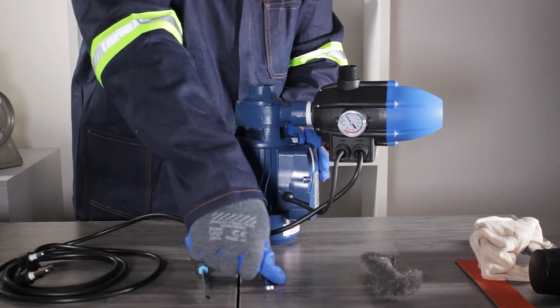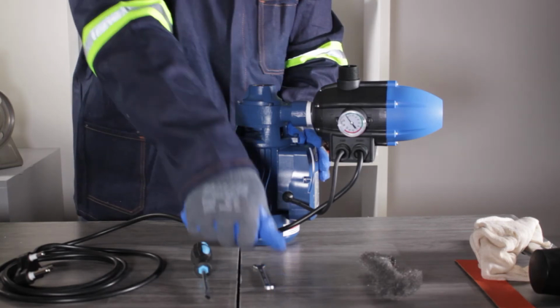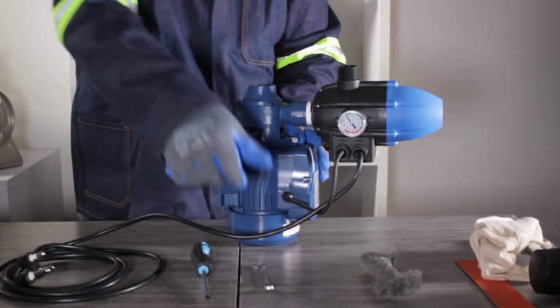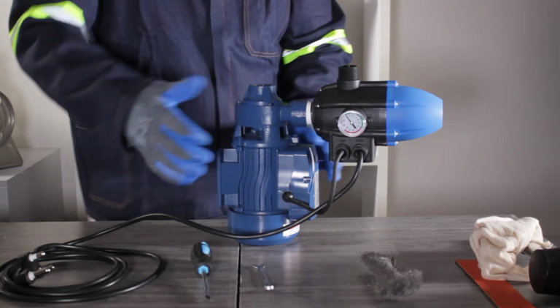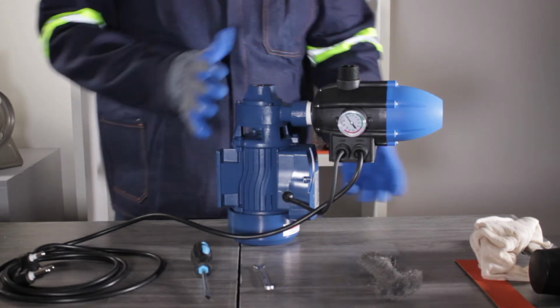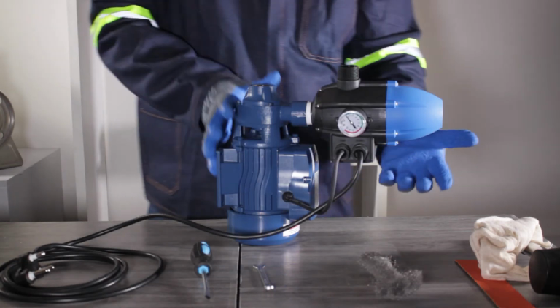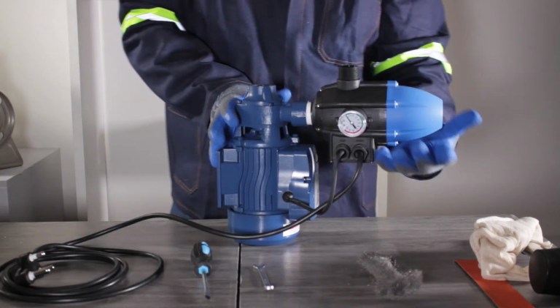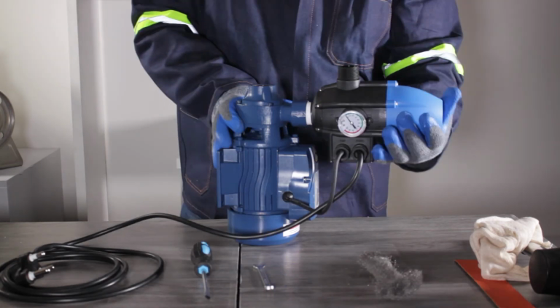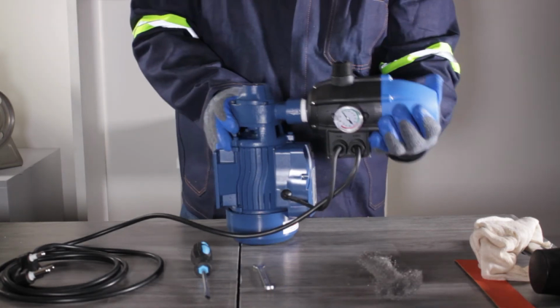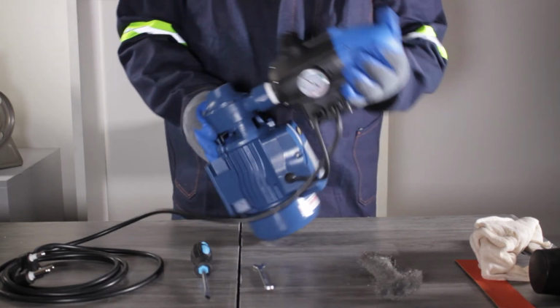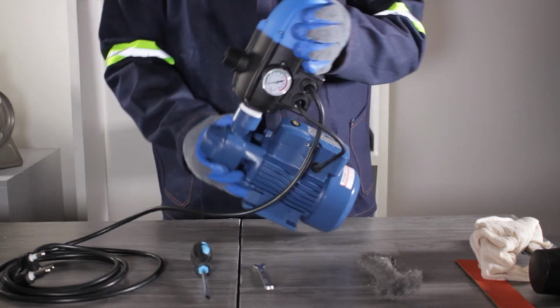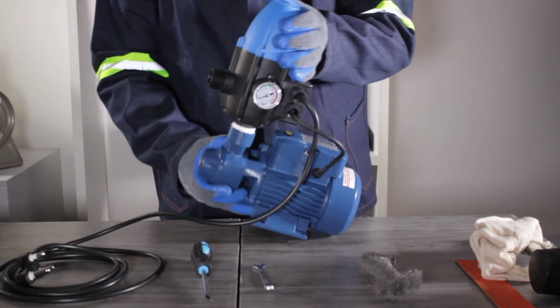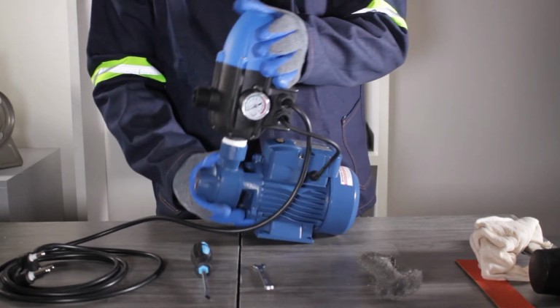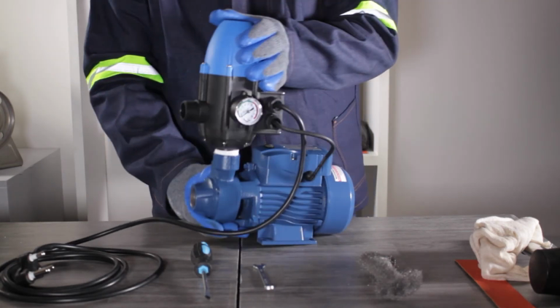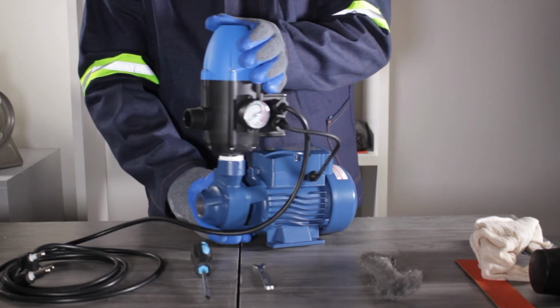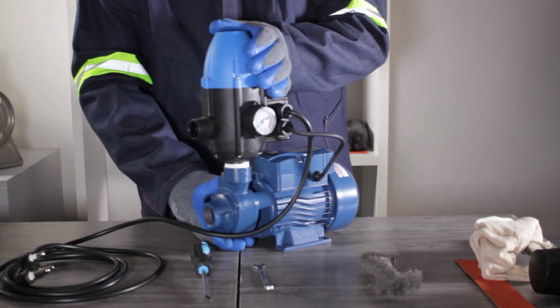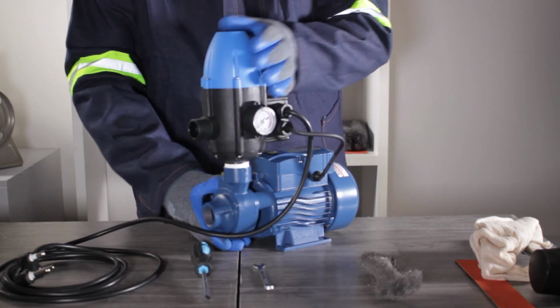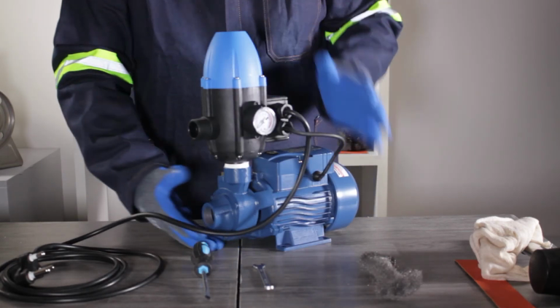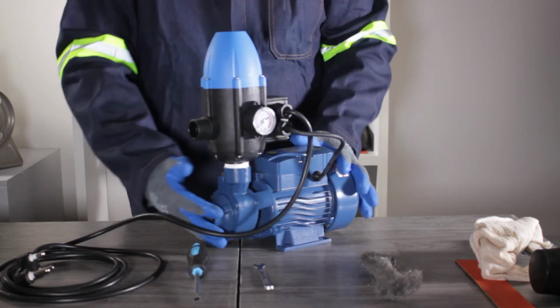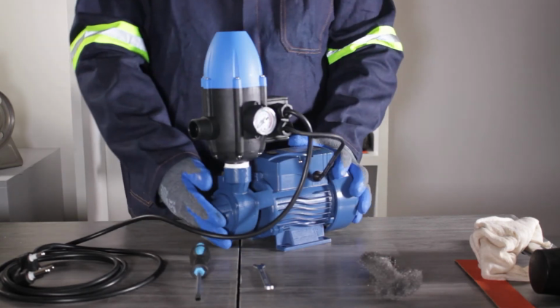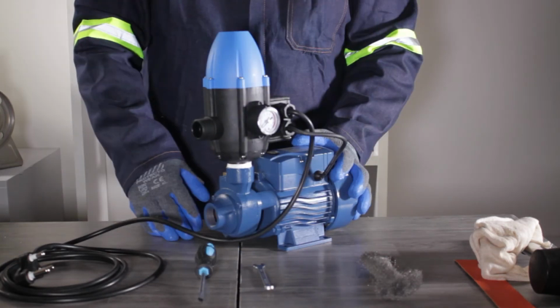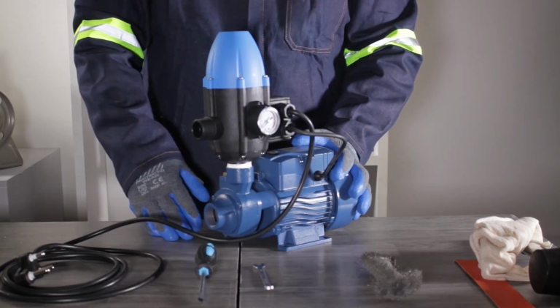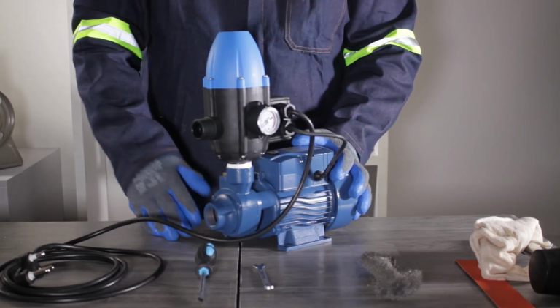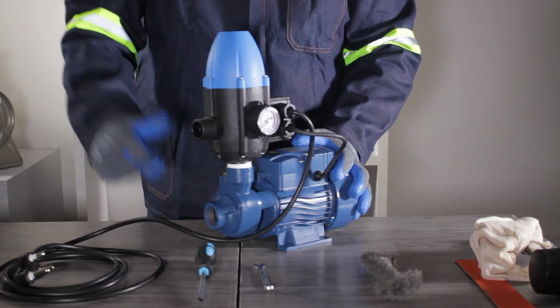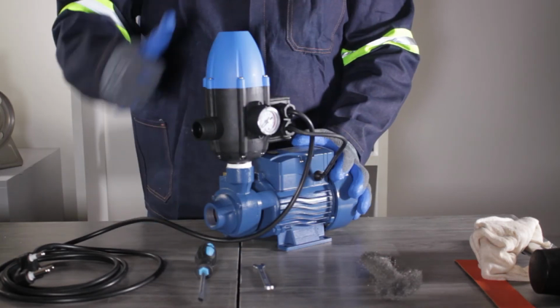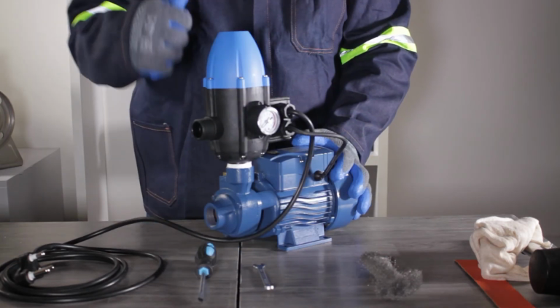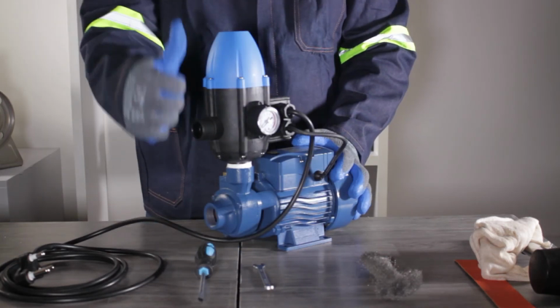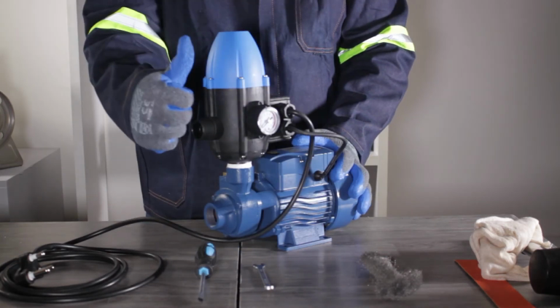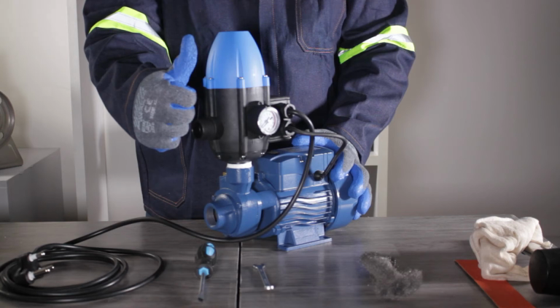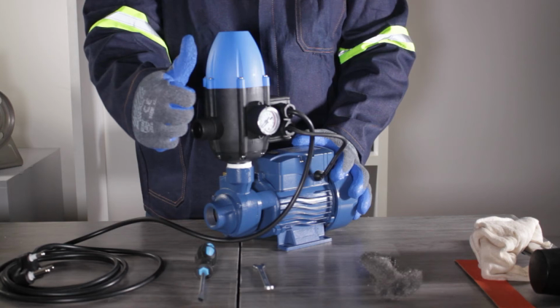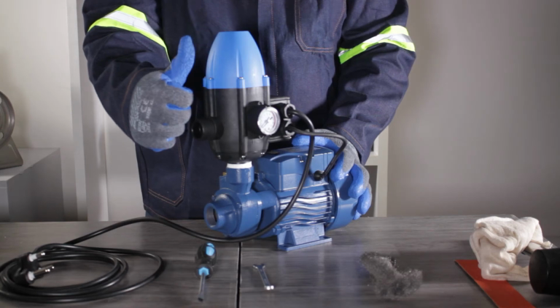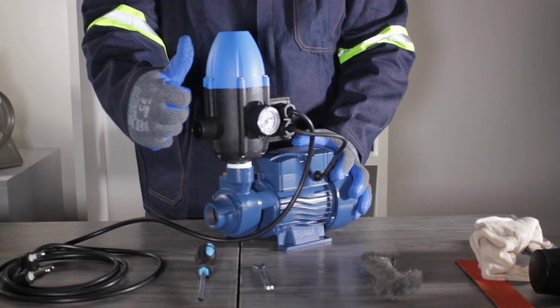The unit is now ready for installation and operation.